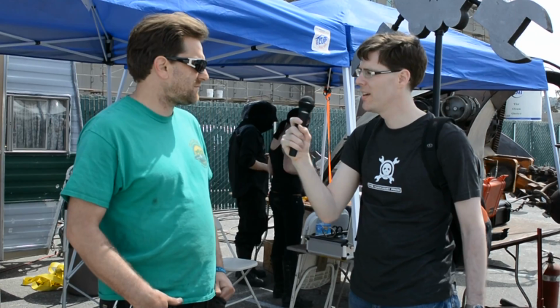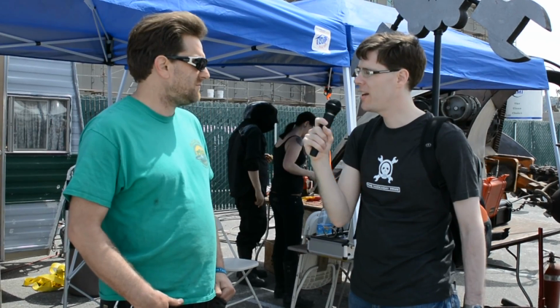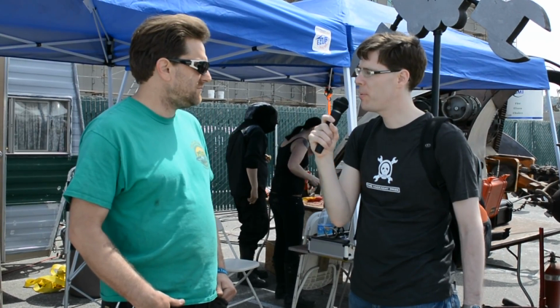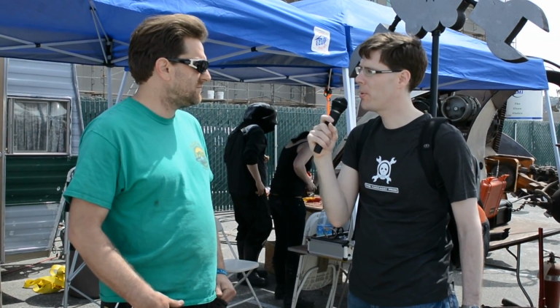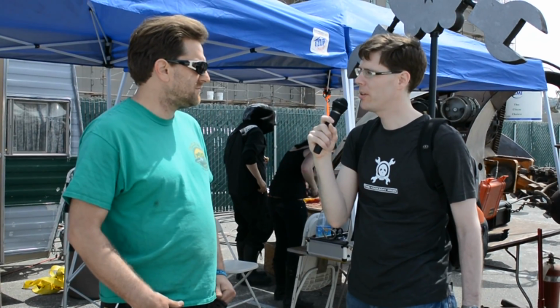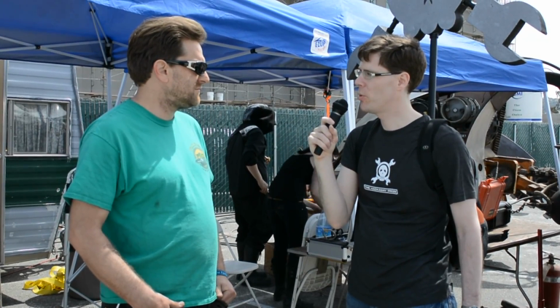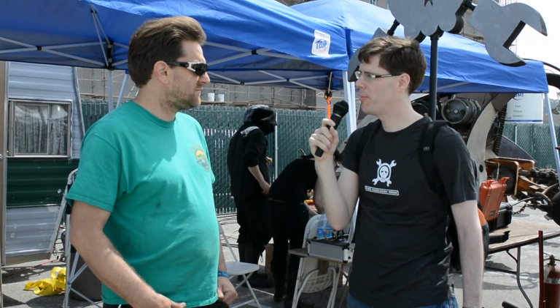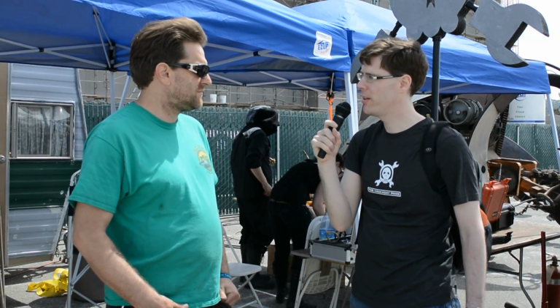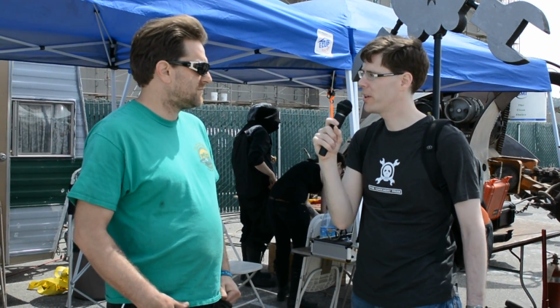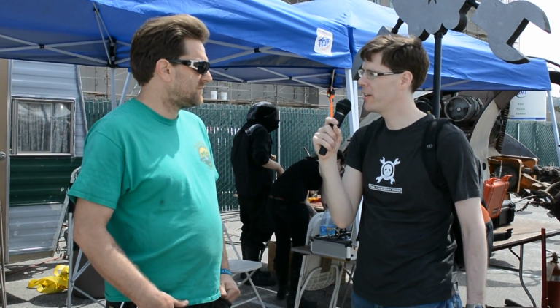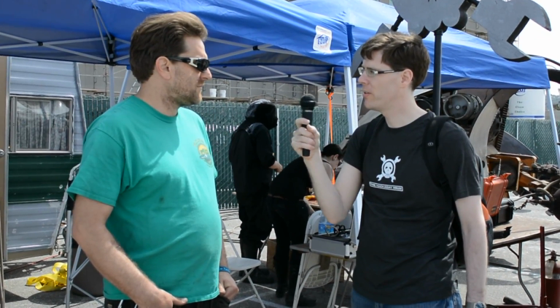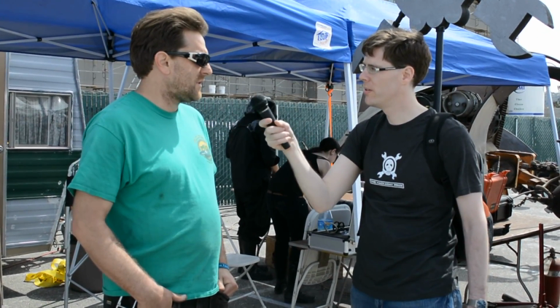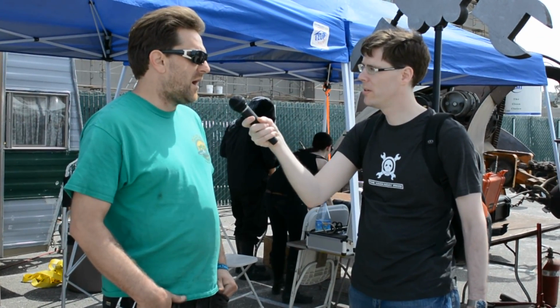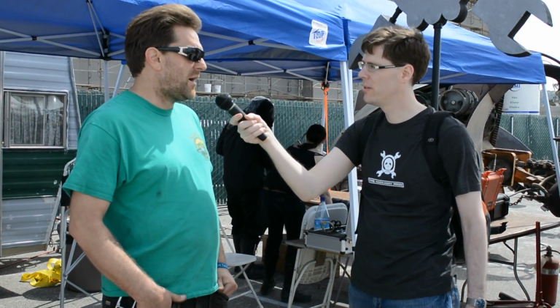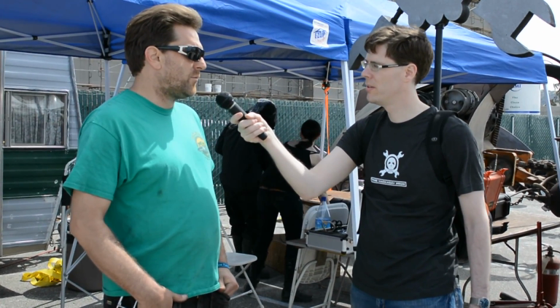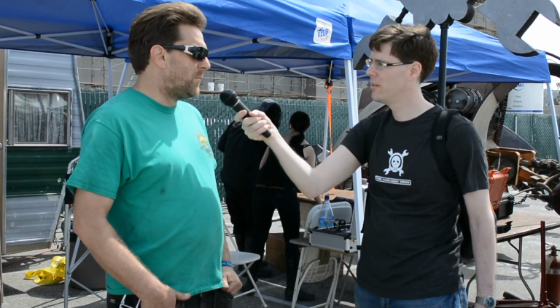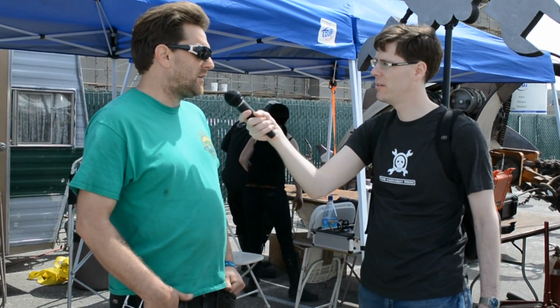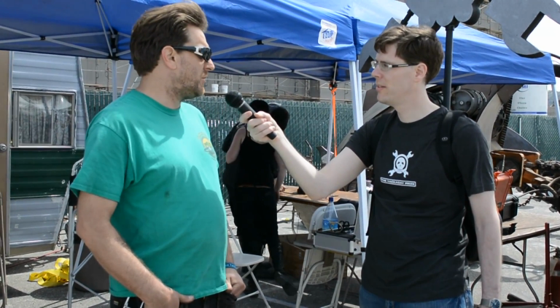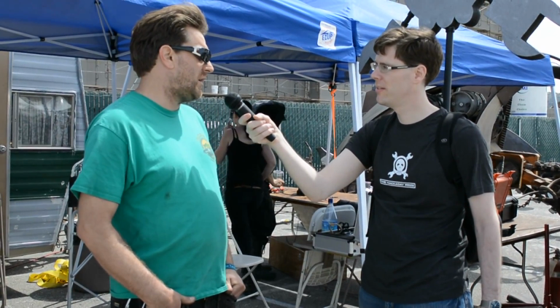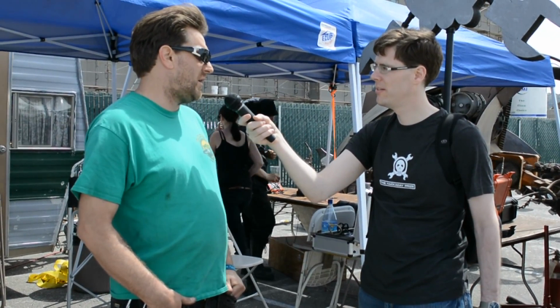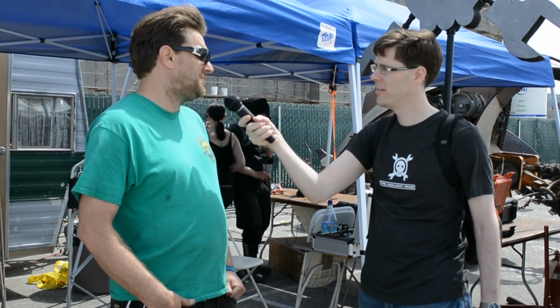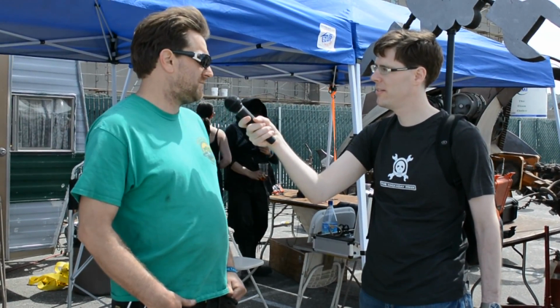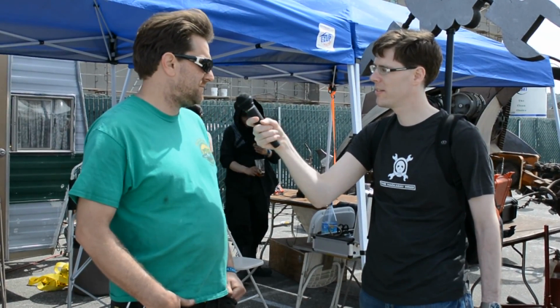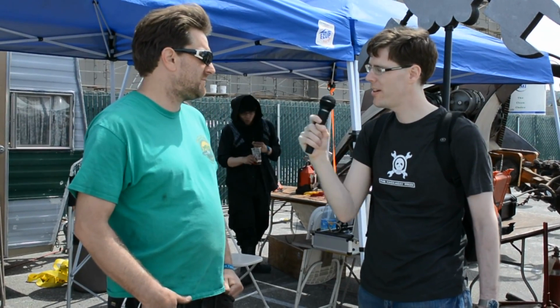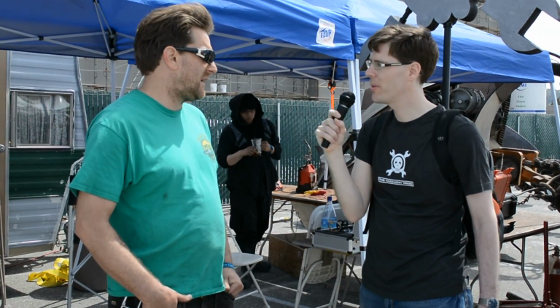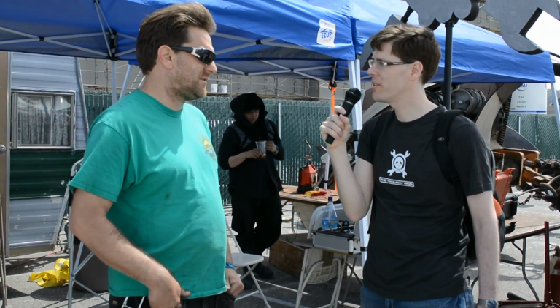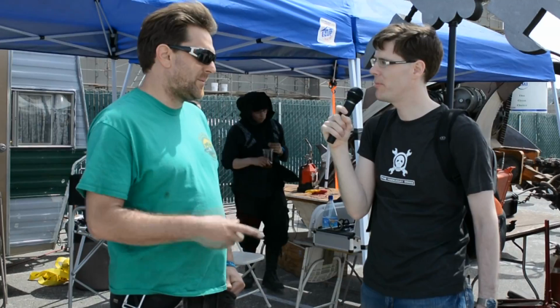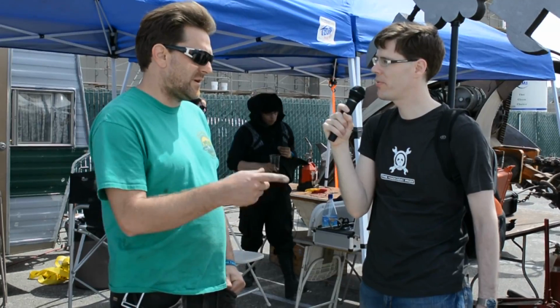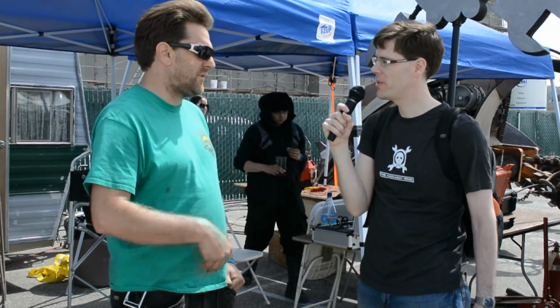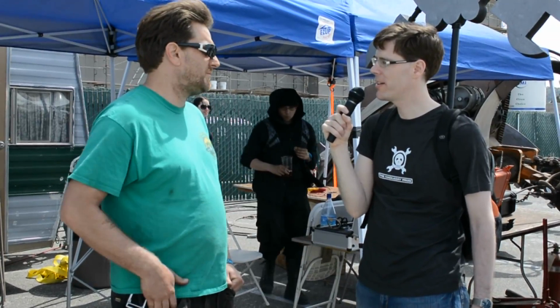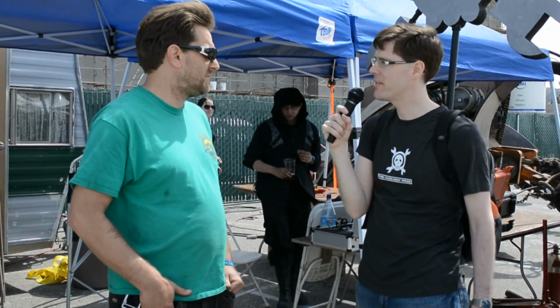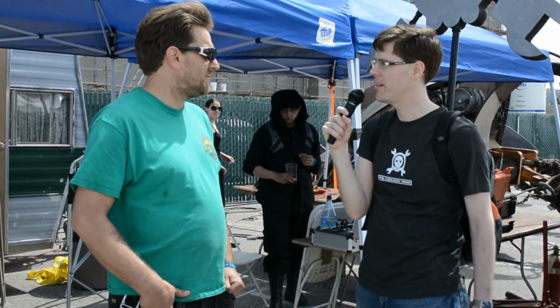And if people want to learn more about it, where can they go? Robotloader.com. Great, thank you so much for talking to us.